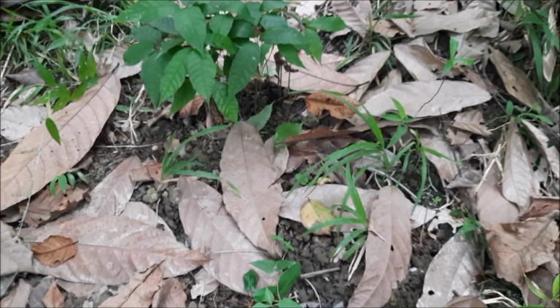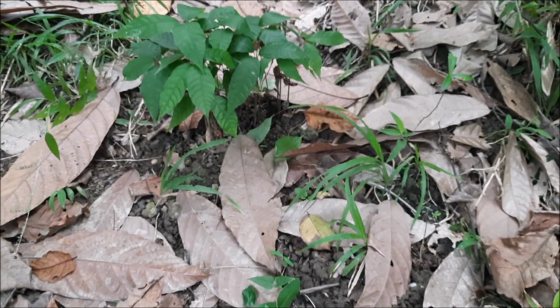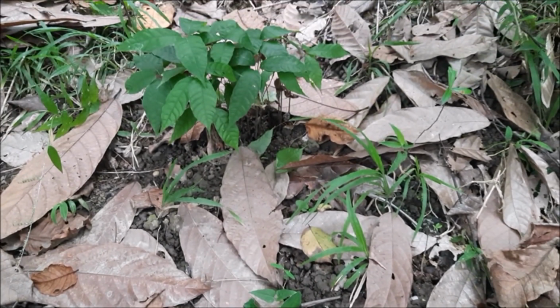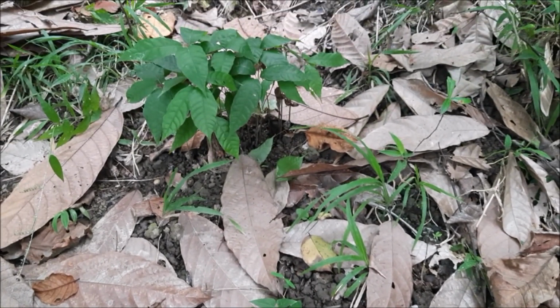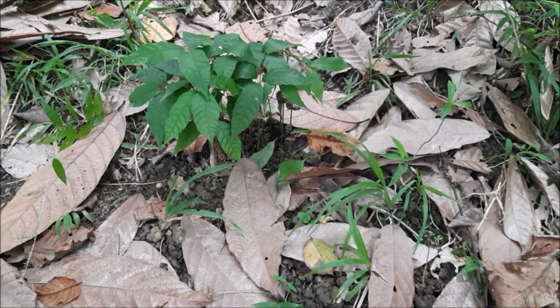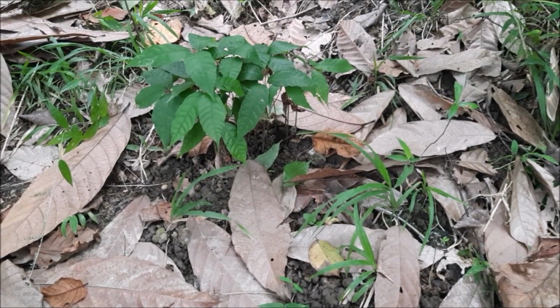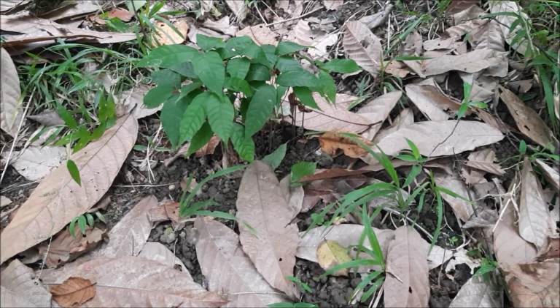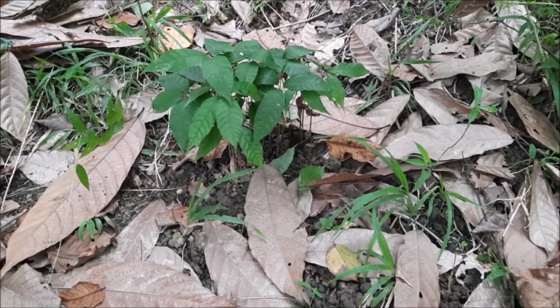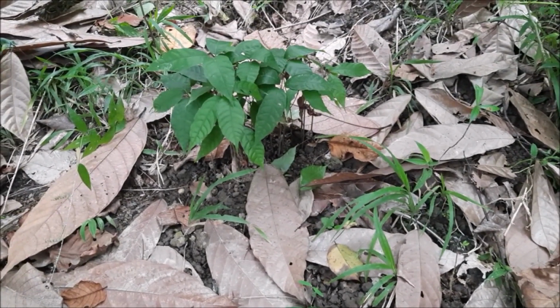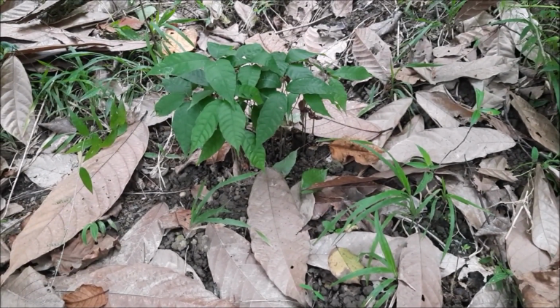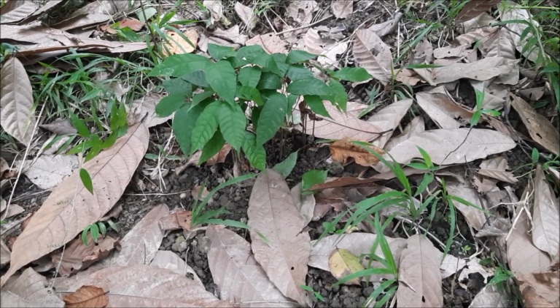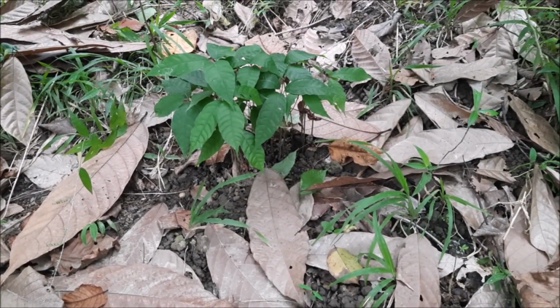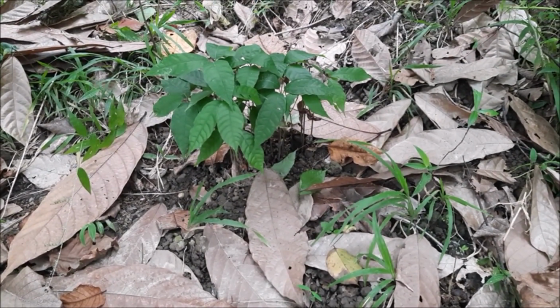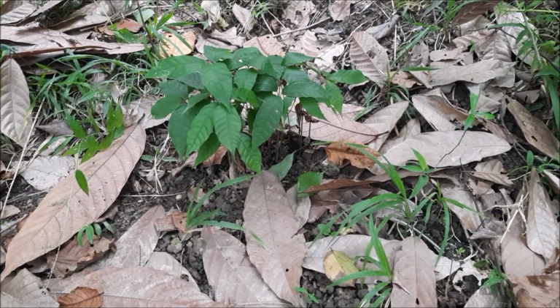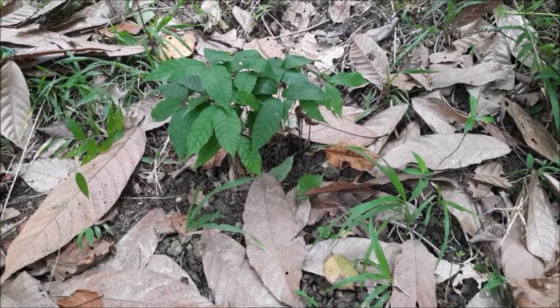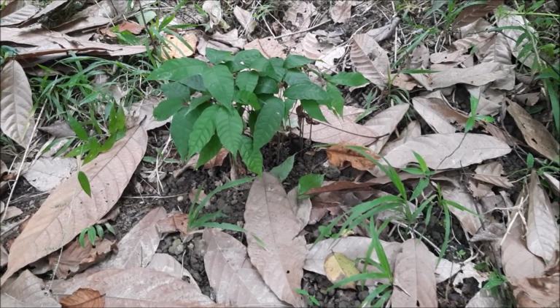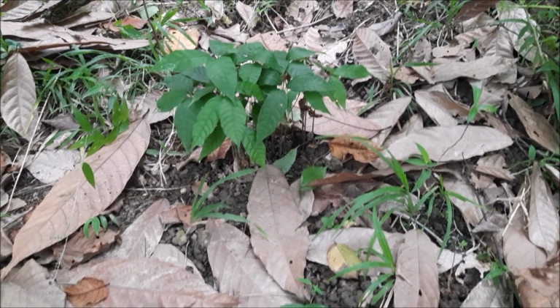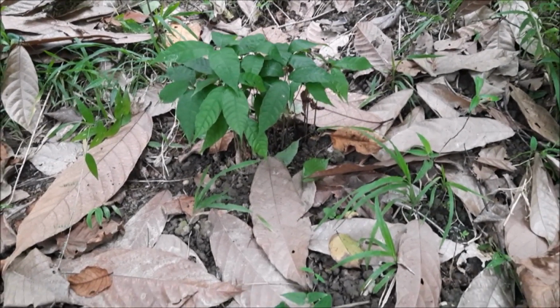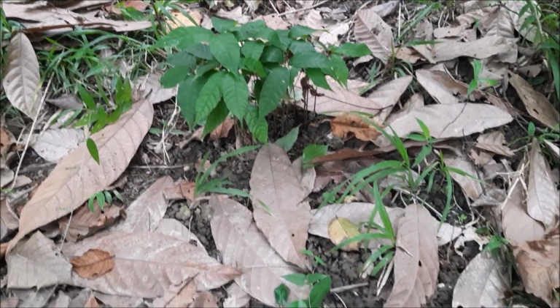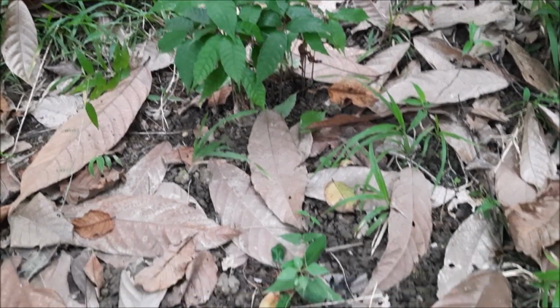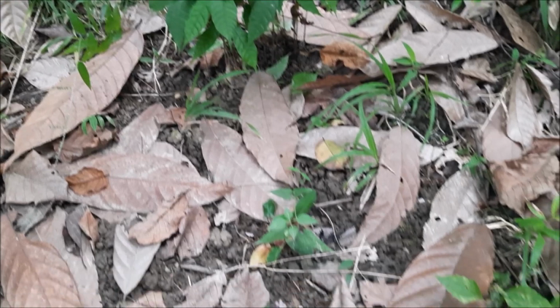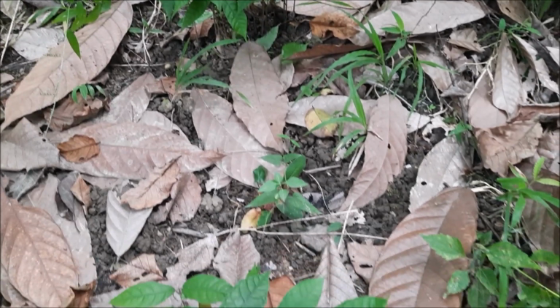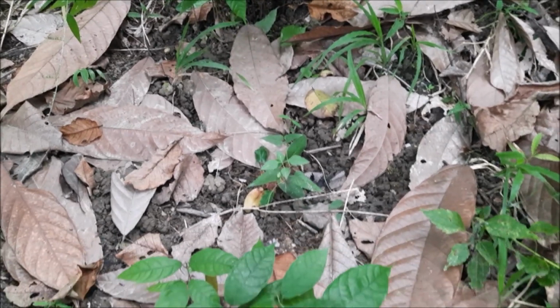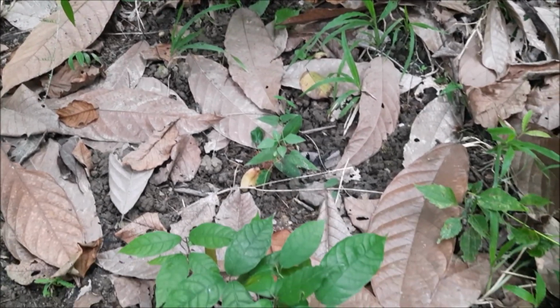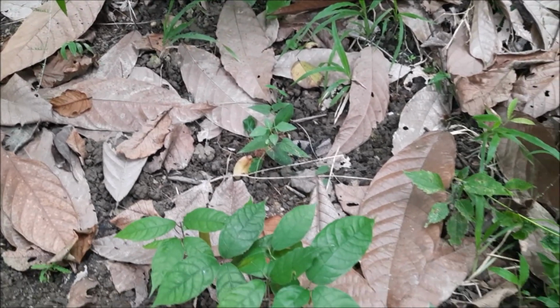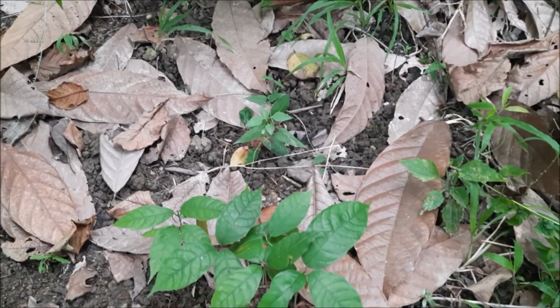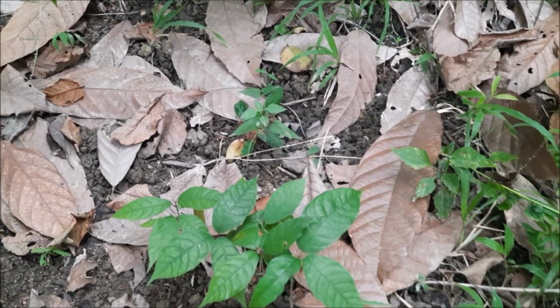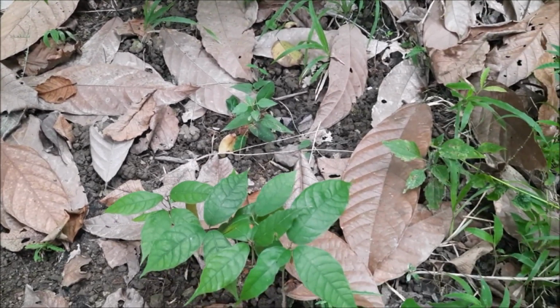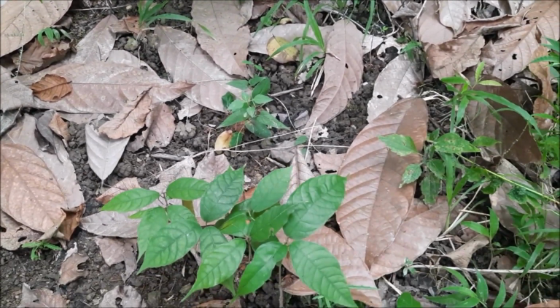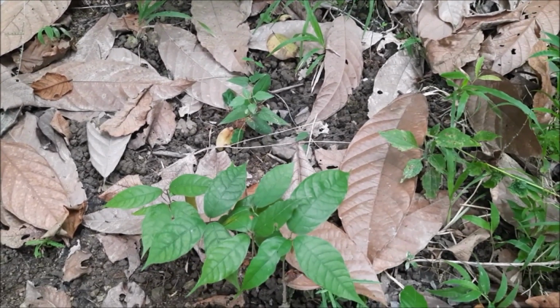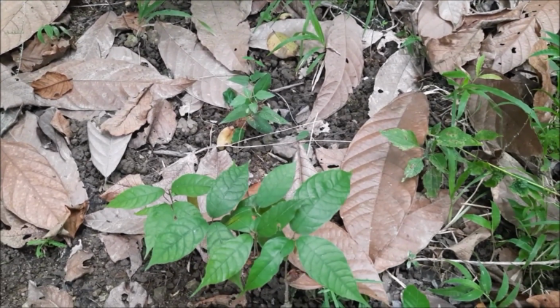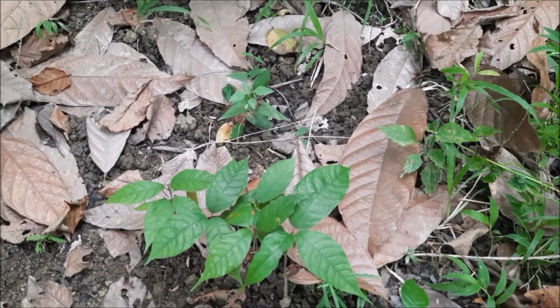Mamimili na tayo niya ng magandang klase ng cacao na mabilis lumaki. Meron tayong mga natanim doon na, ang babagal.